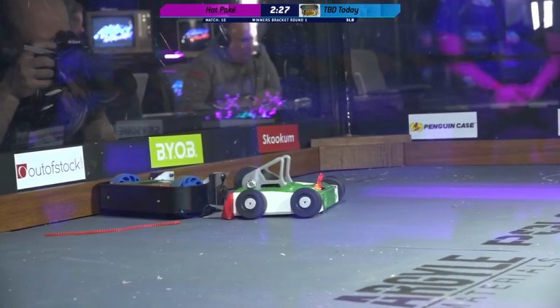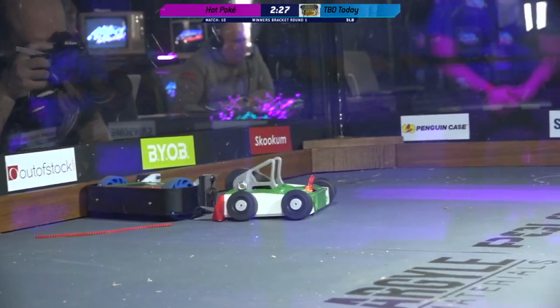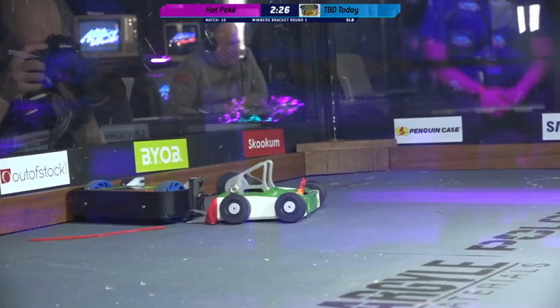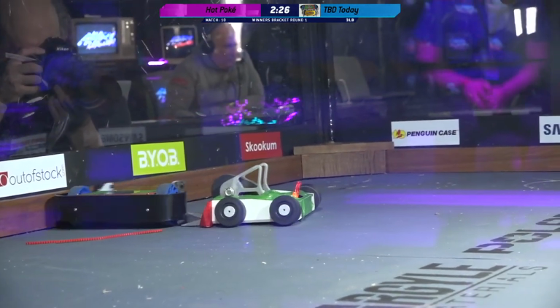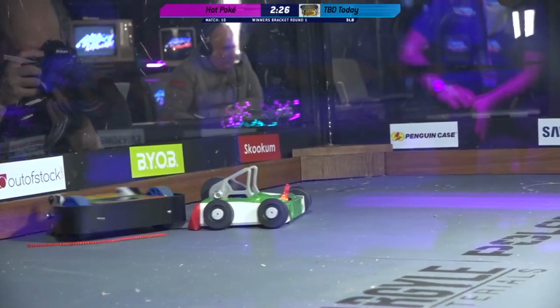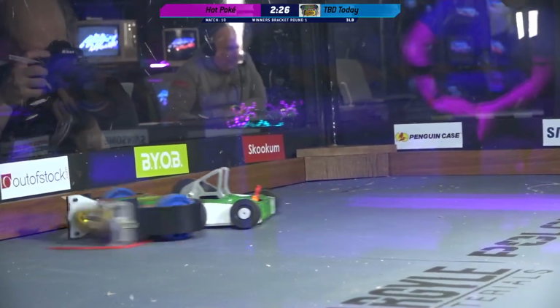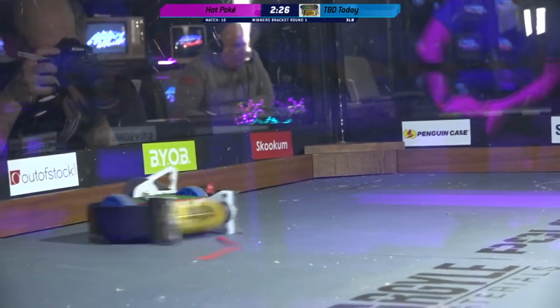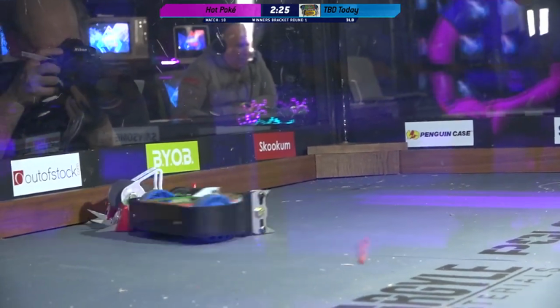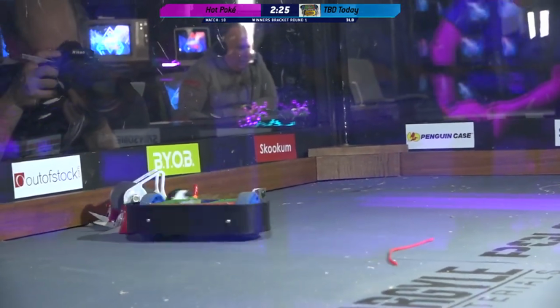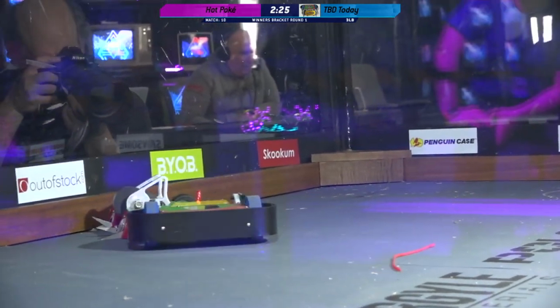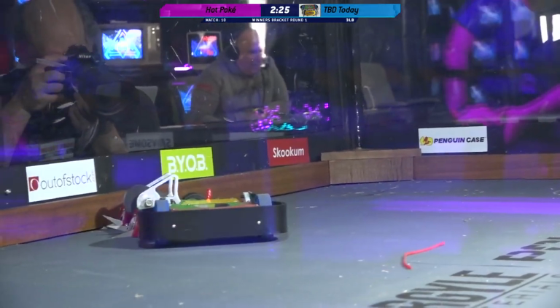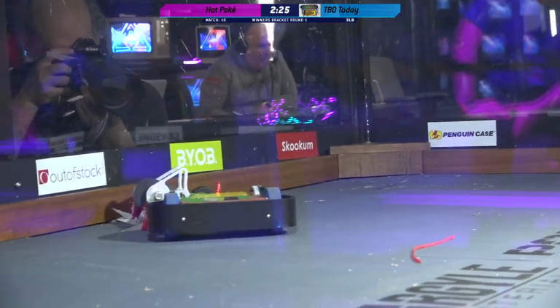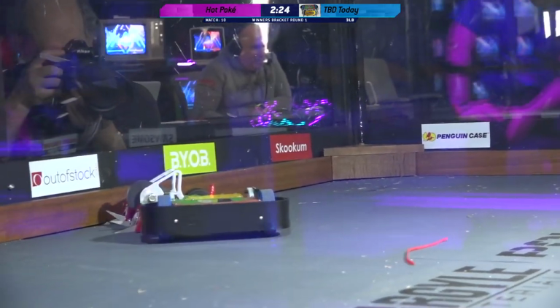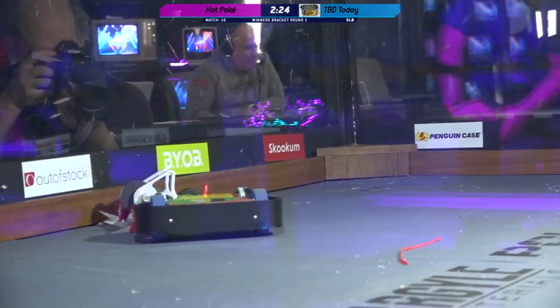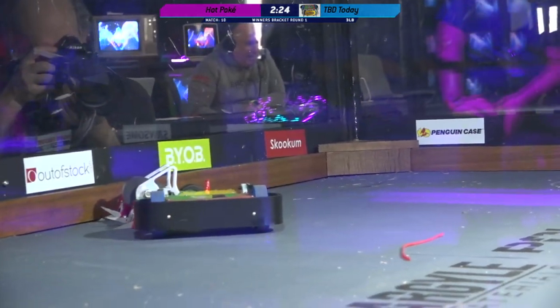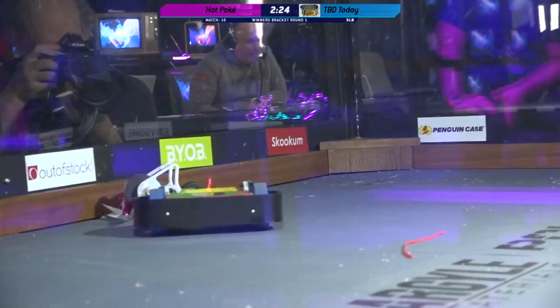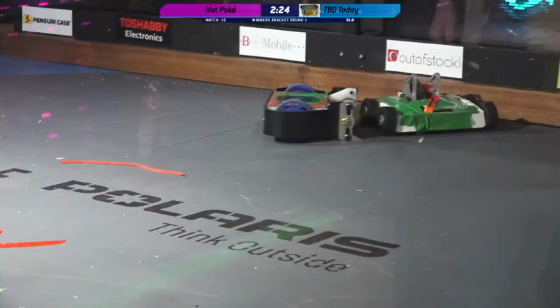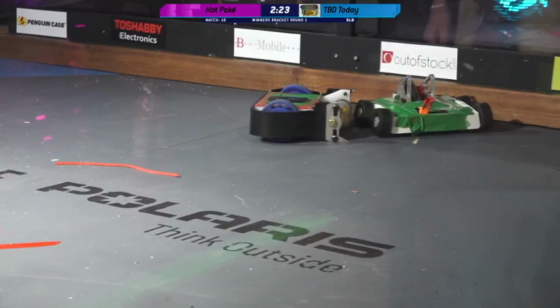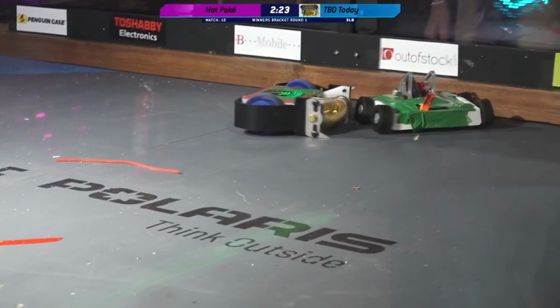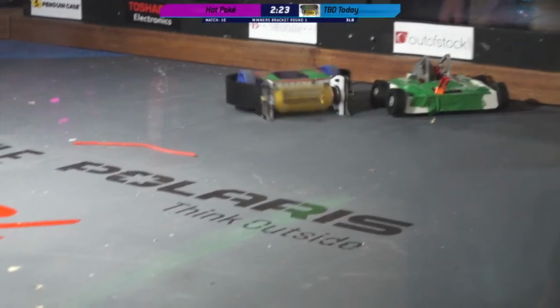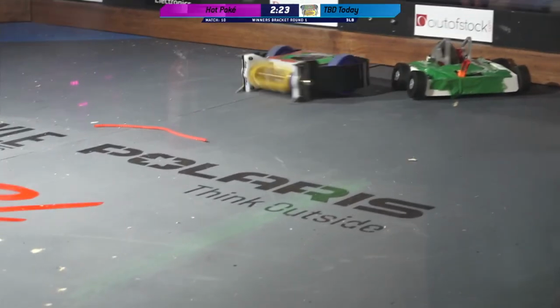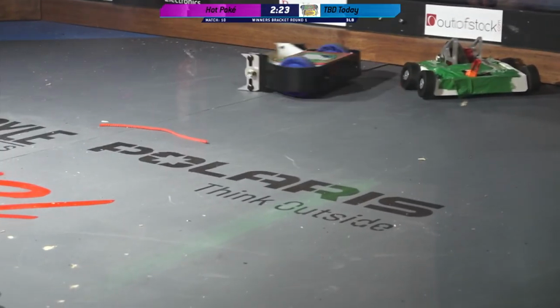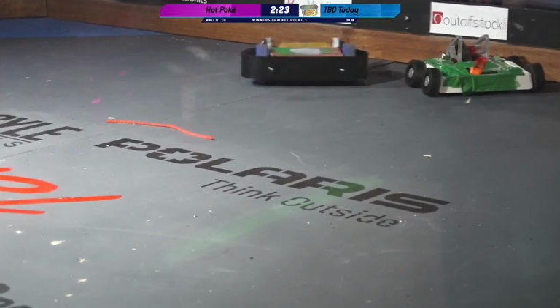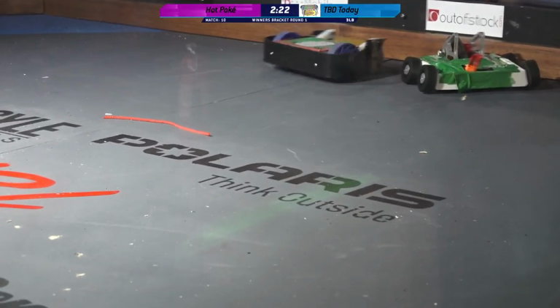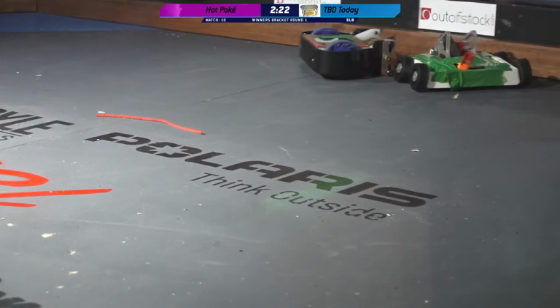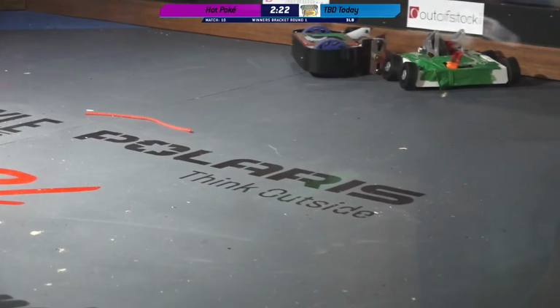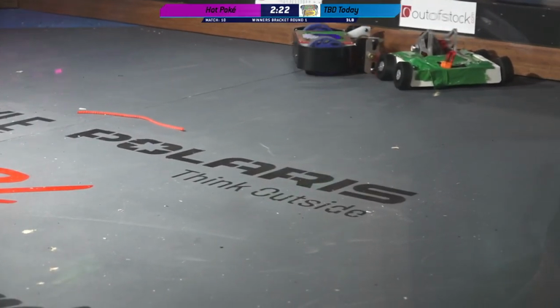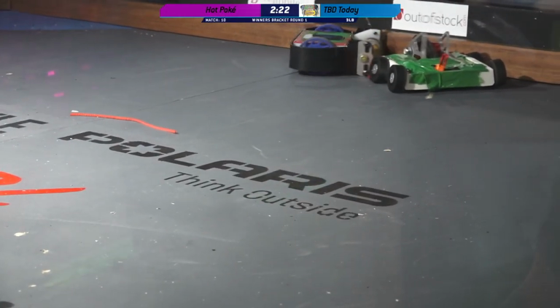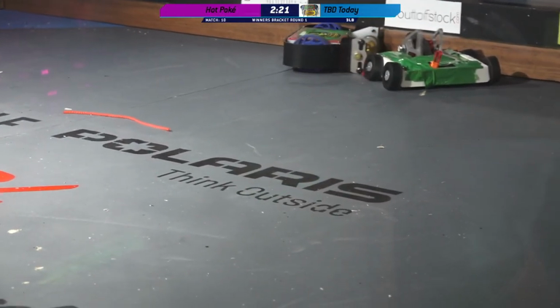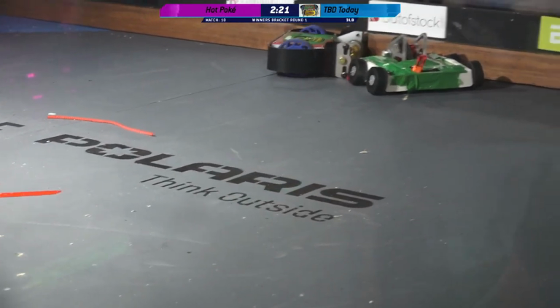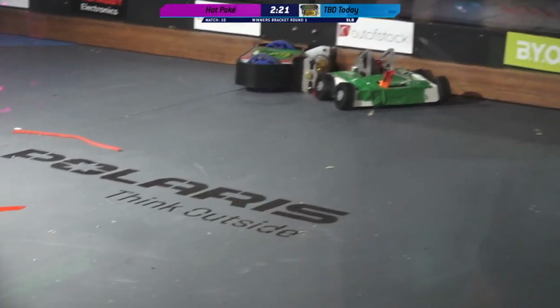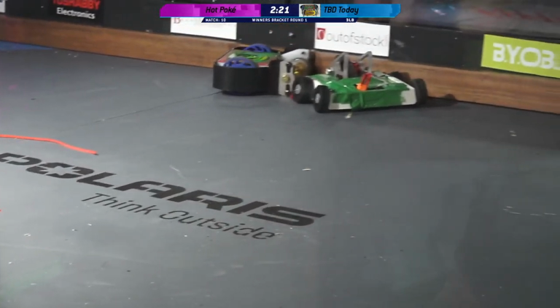It looks like the weapon on Hot Poke is down. That's a belt that just flew off there.